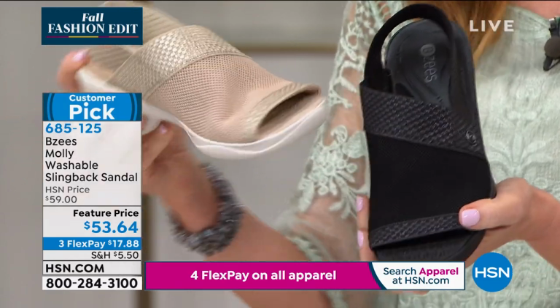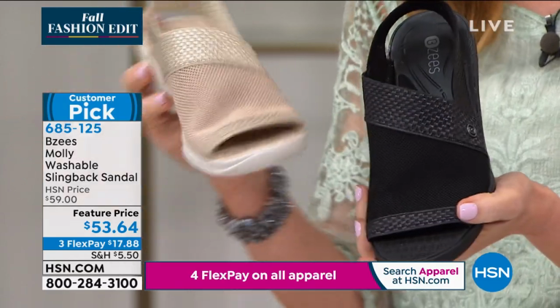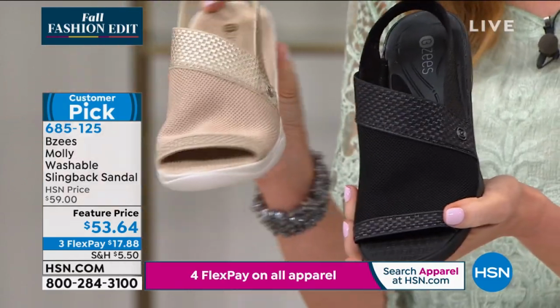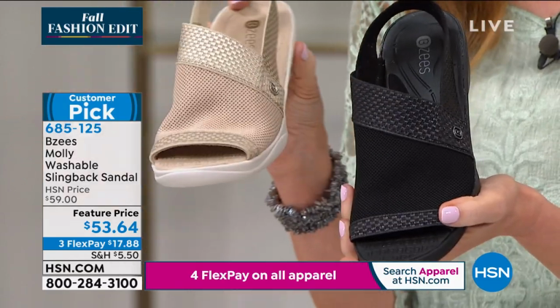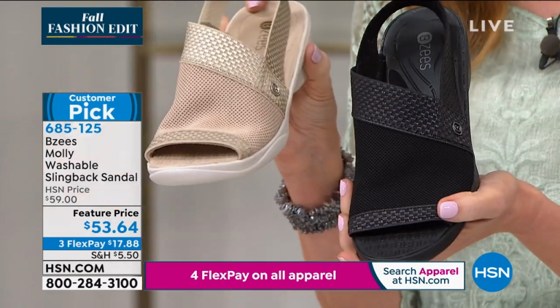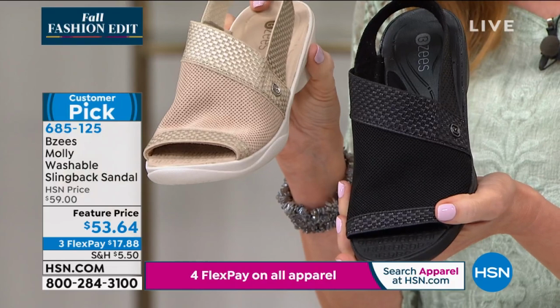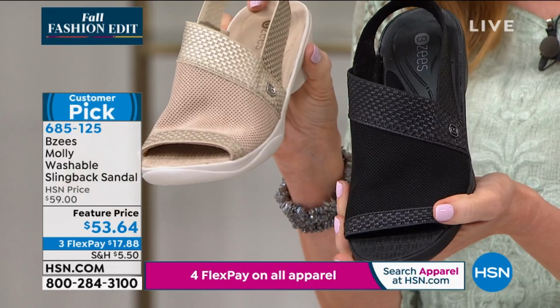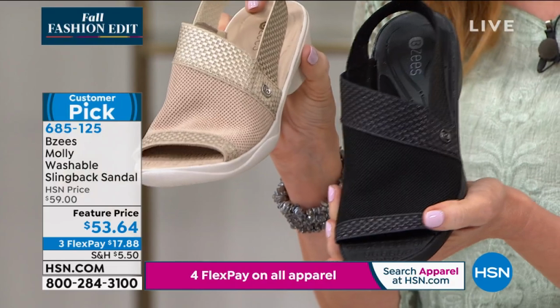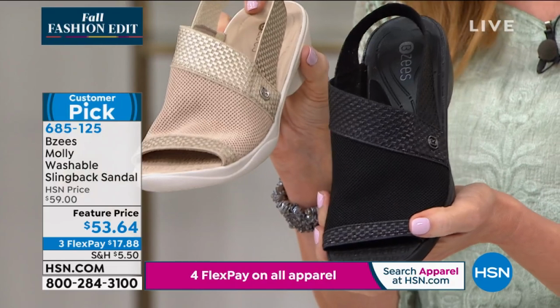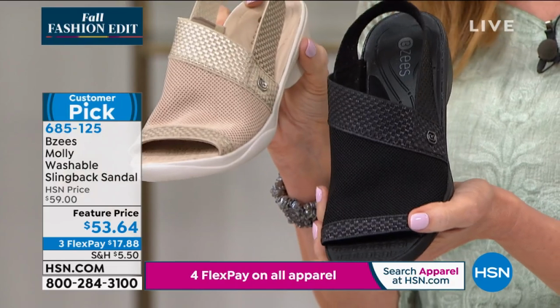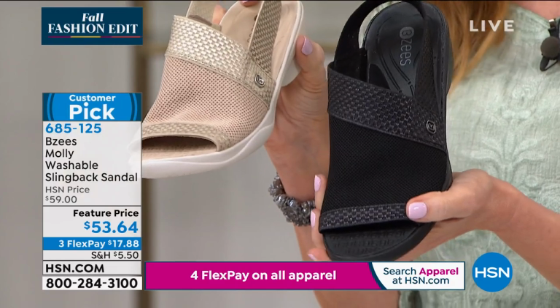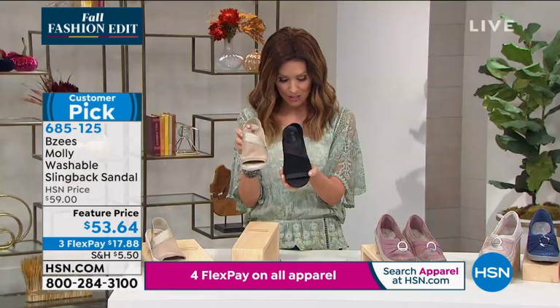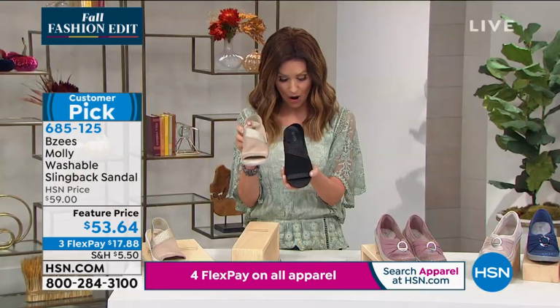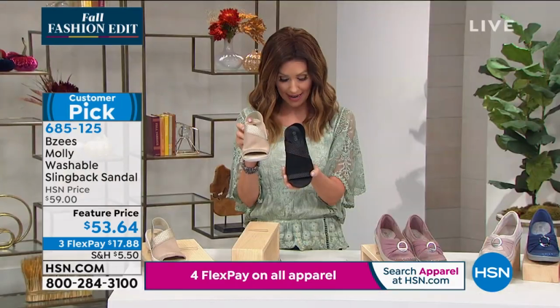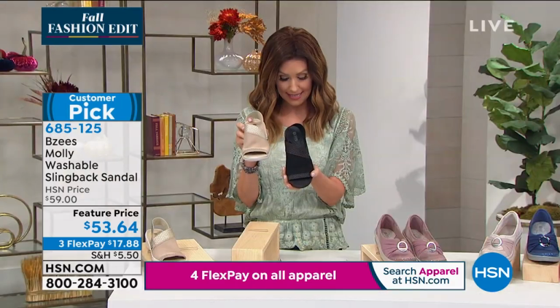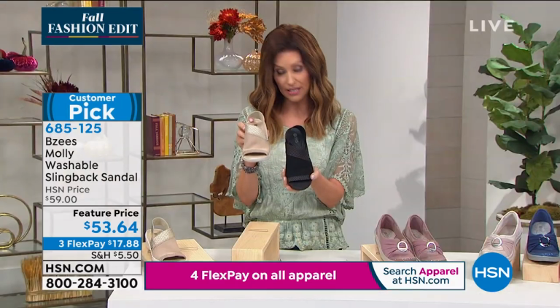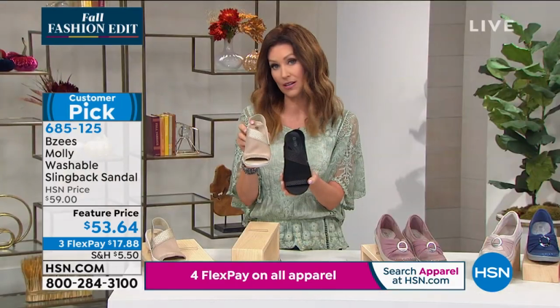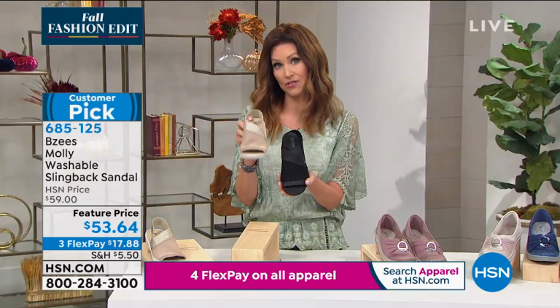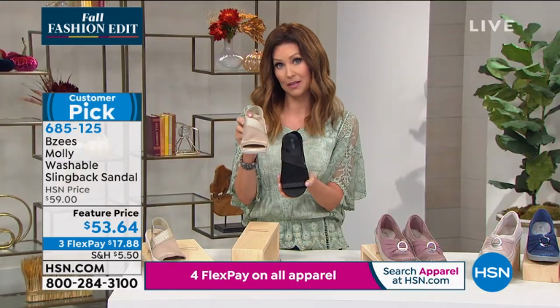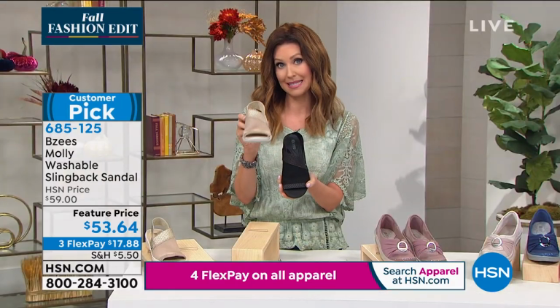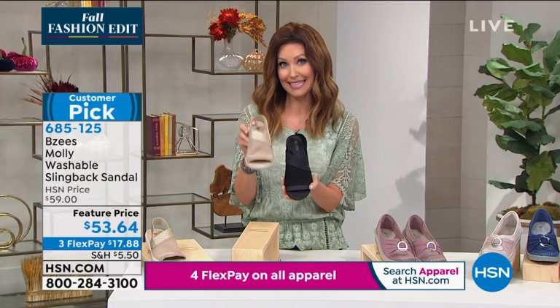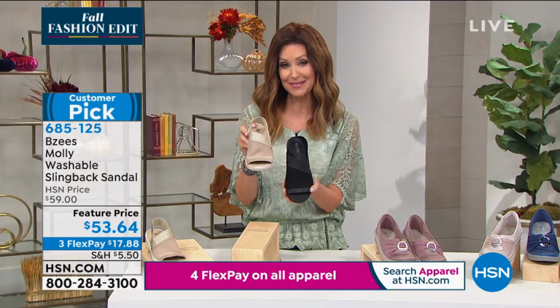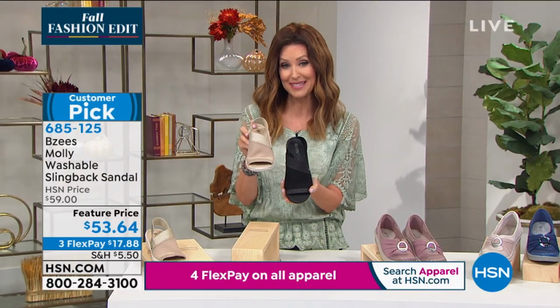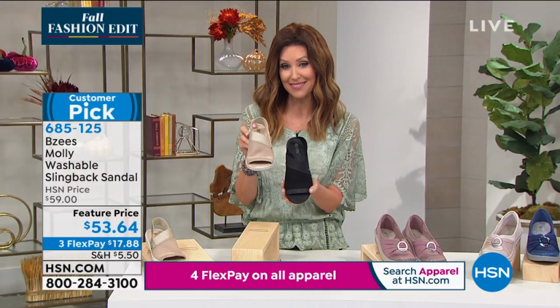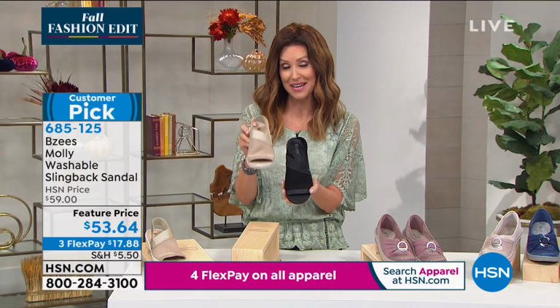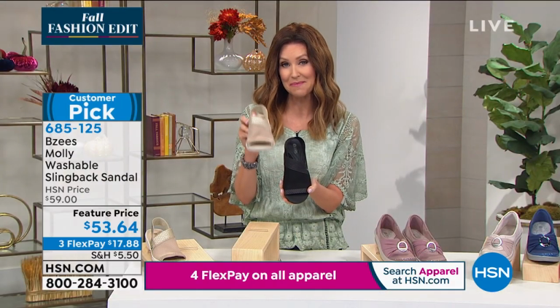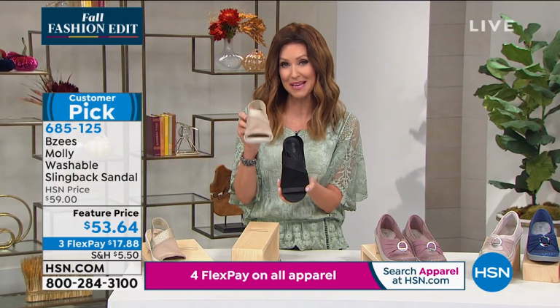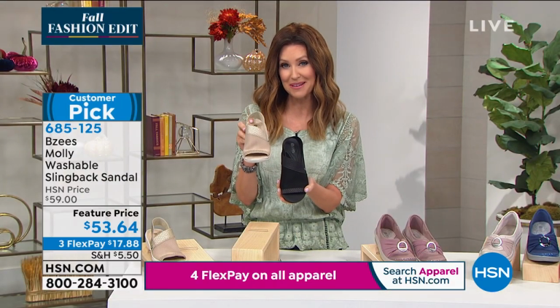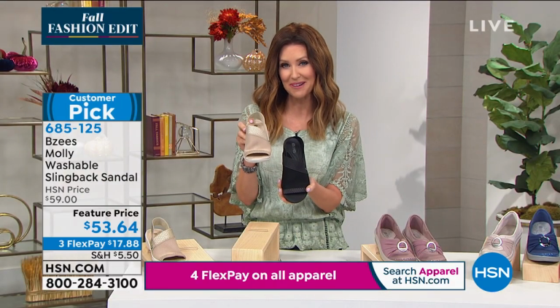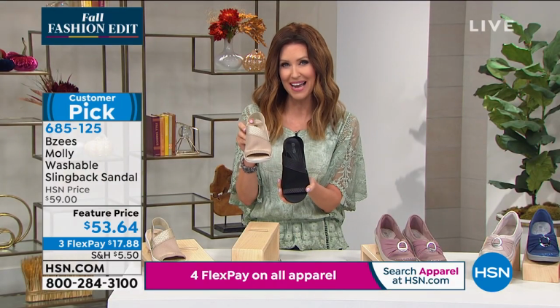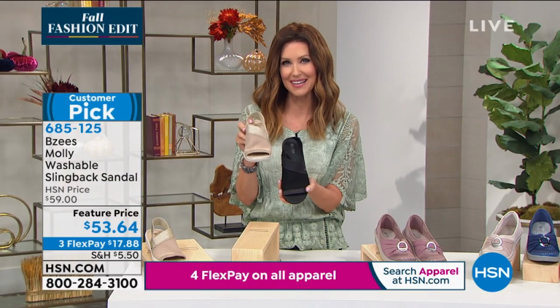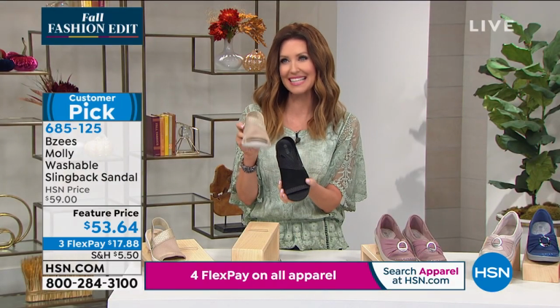We also have it in oatmeal, which has a little bit of a shimmery champagne detail. These are available in sizes six through eleven, medium and wide width.